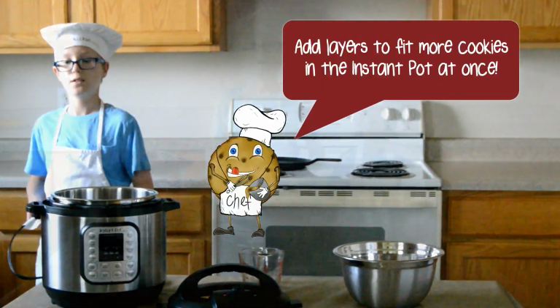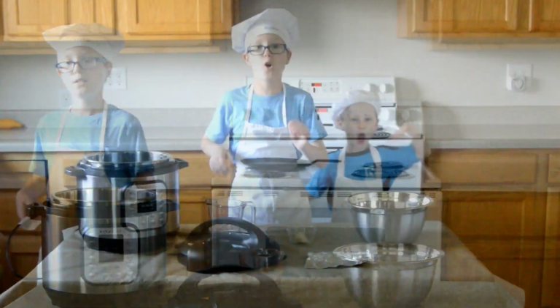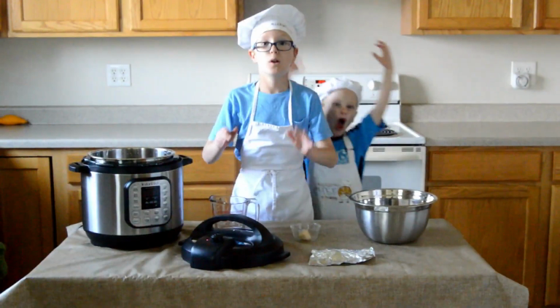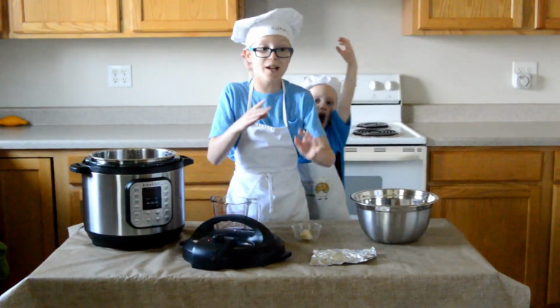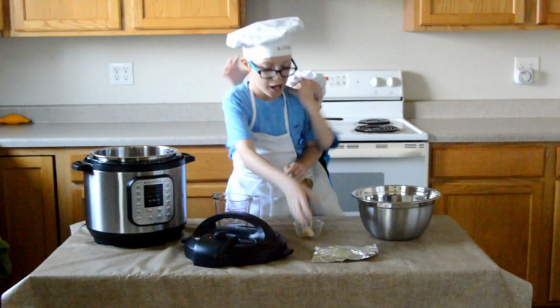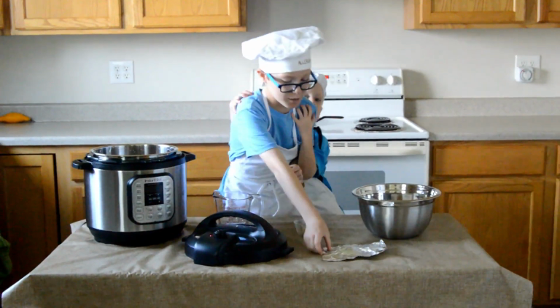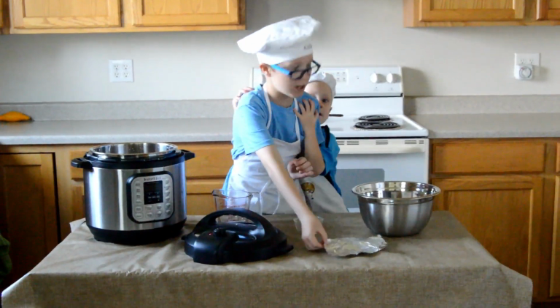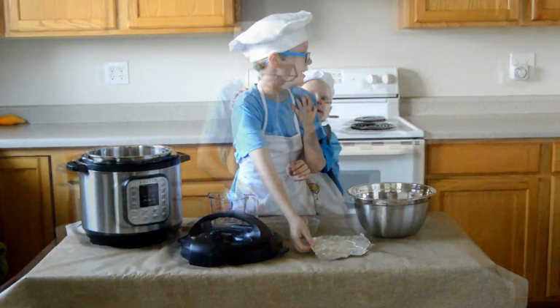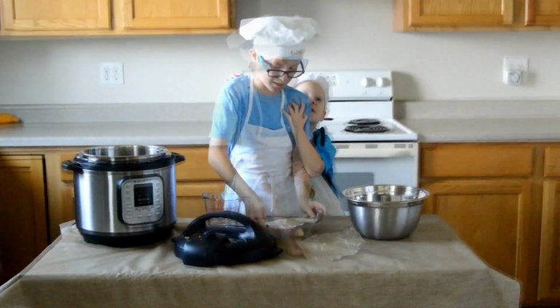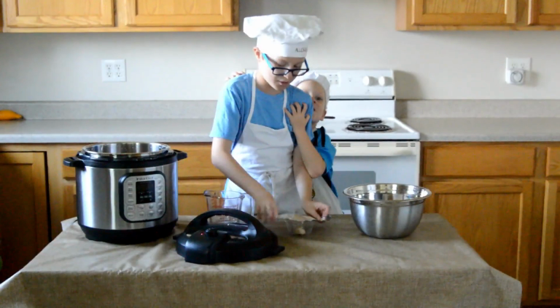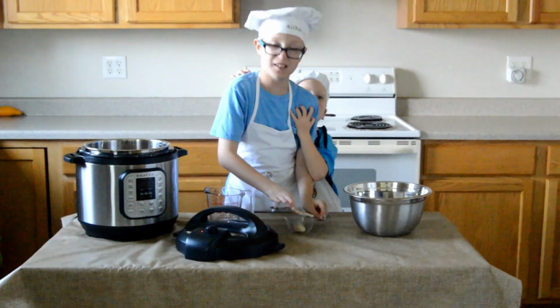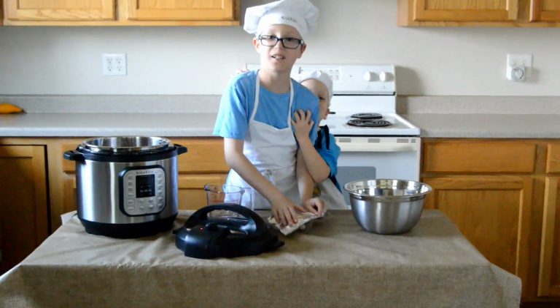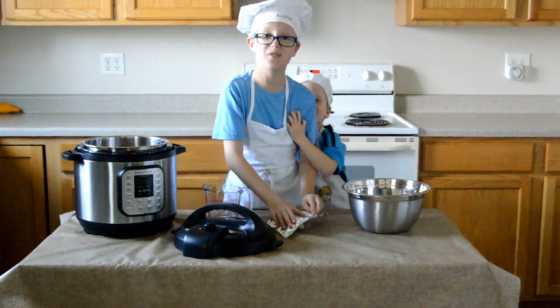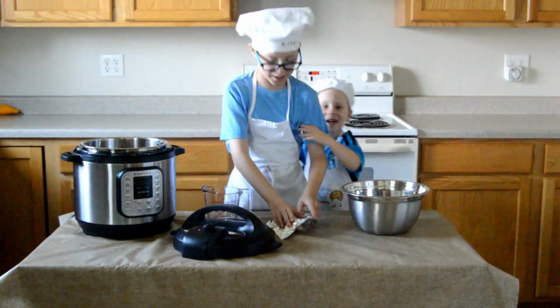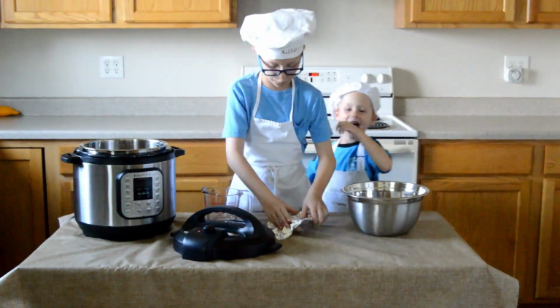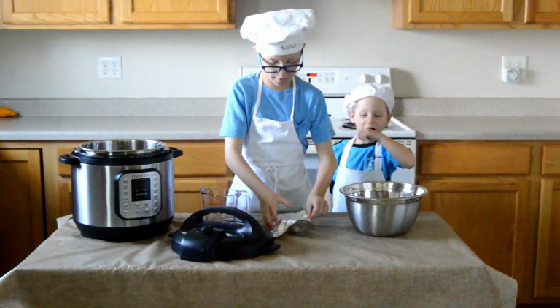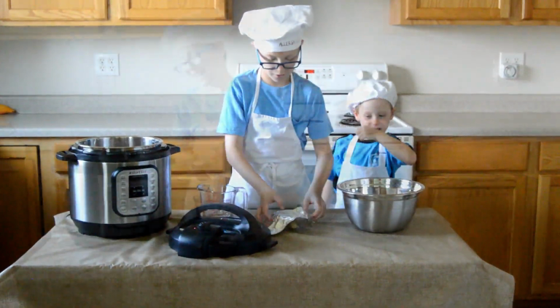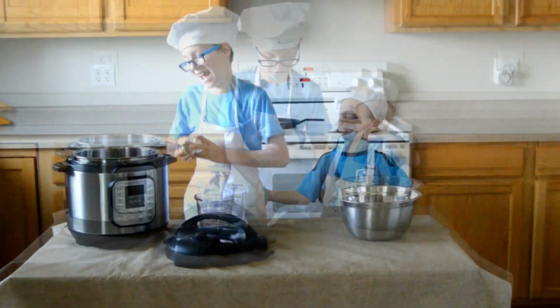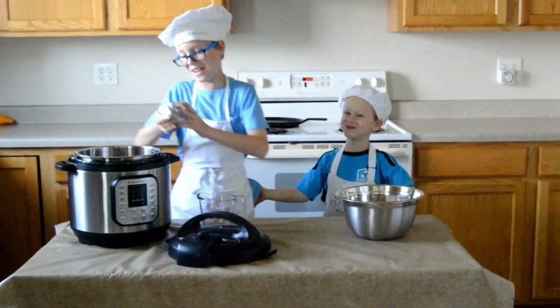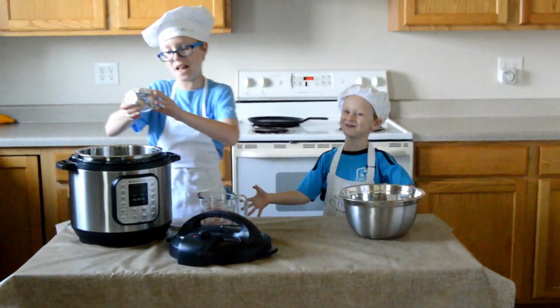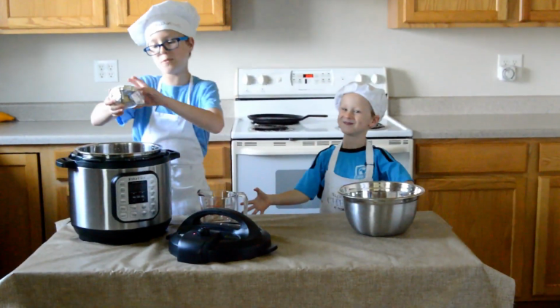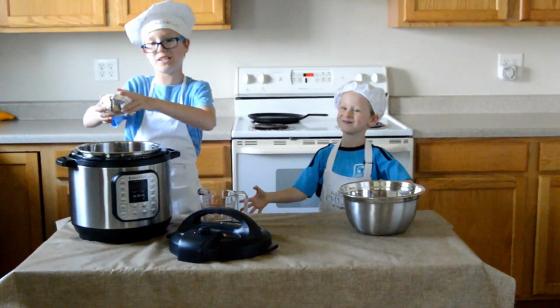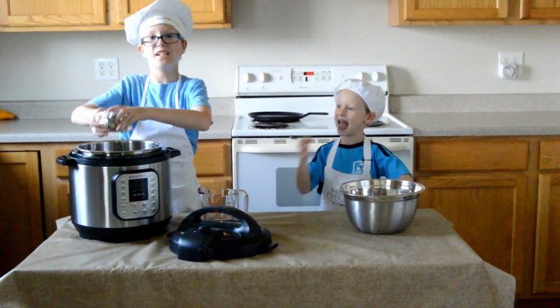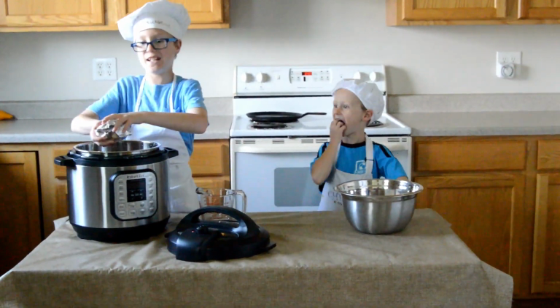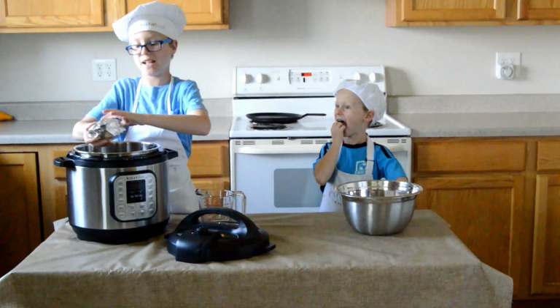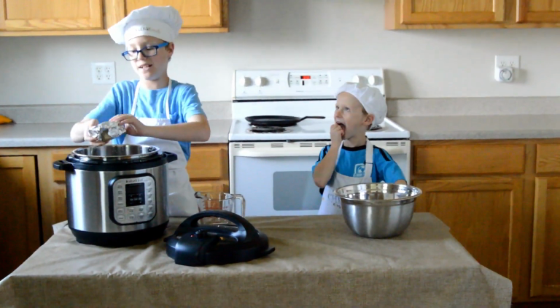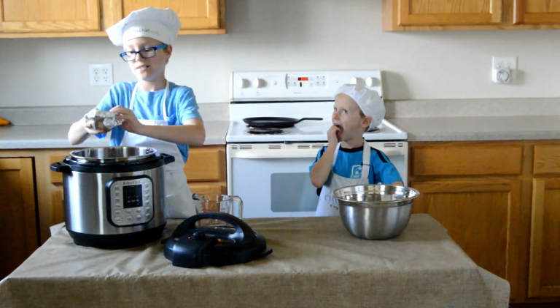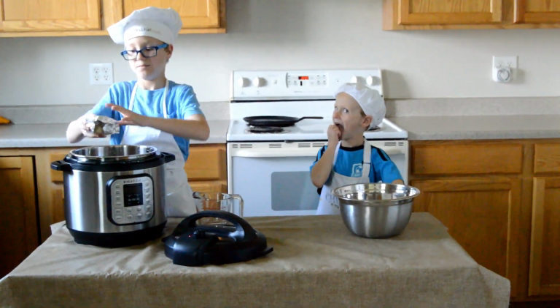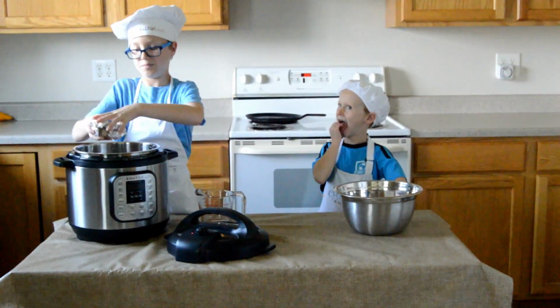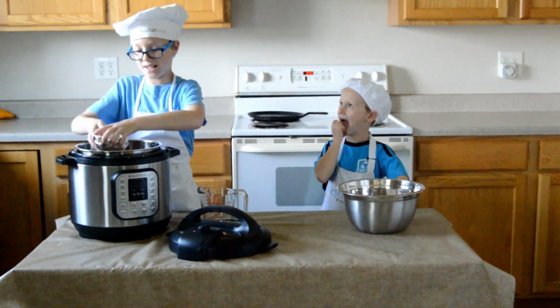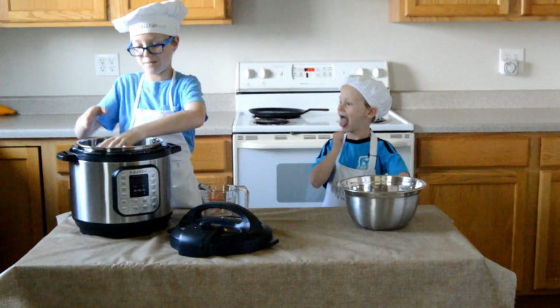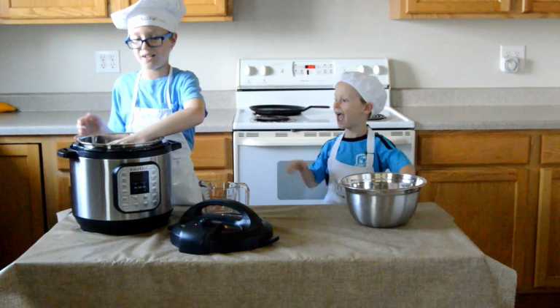Wait — I almost forgot! You're supposed to cover this in foil. And then you put this inside the instant pot.